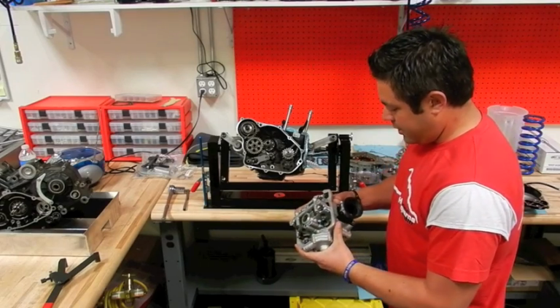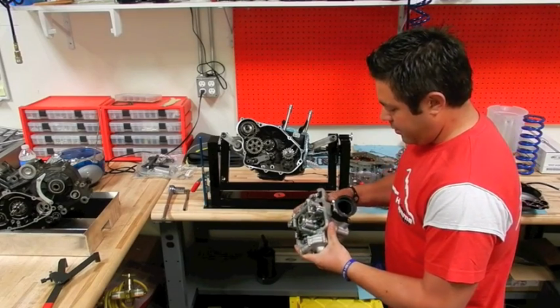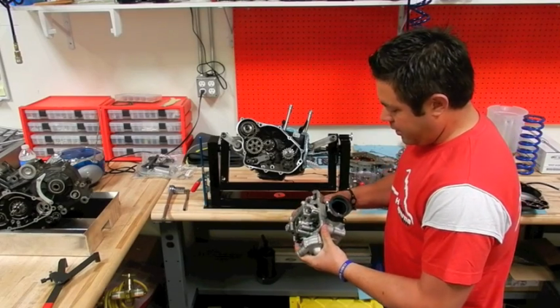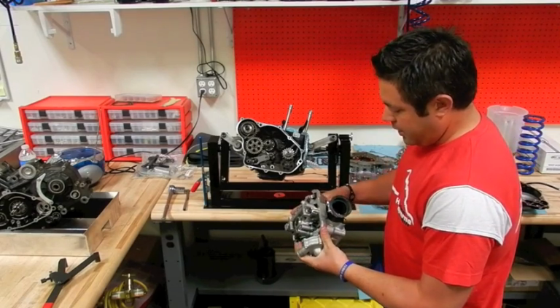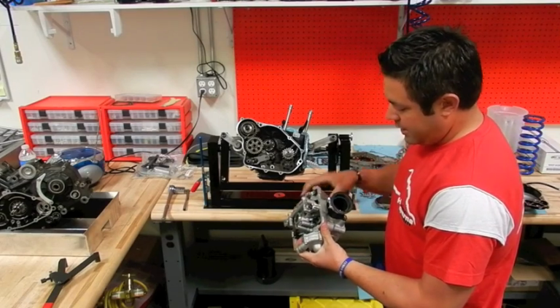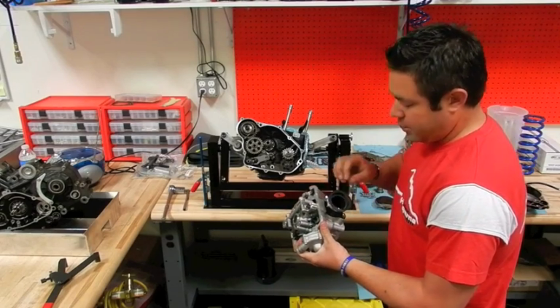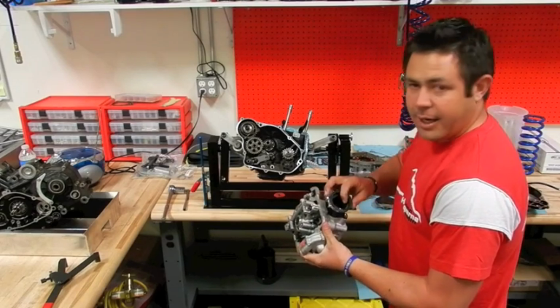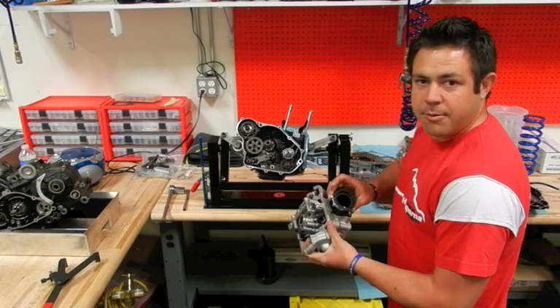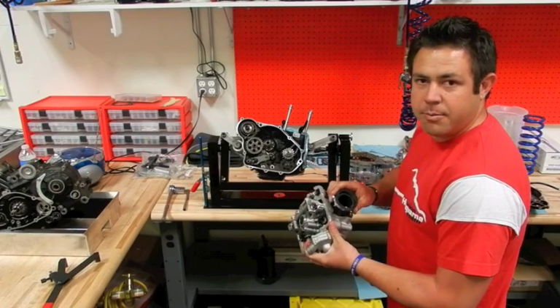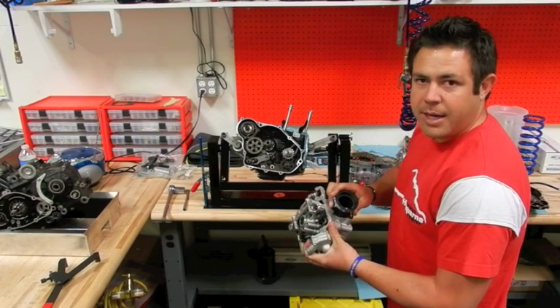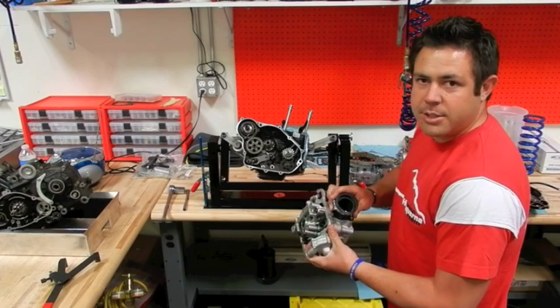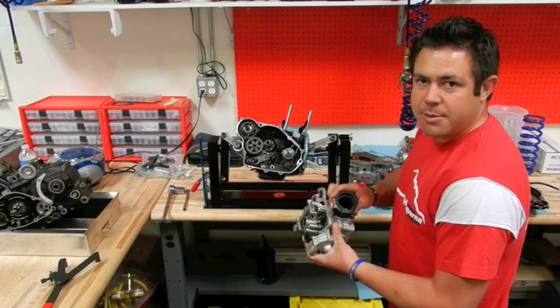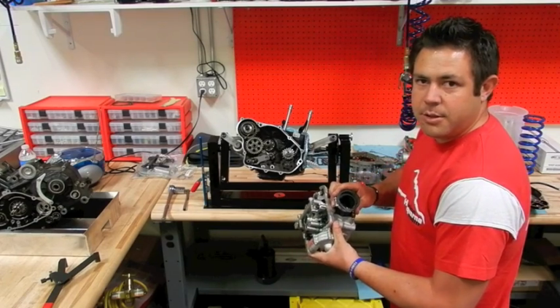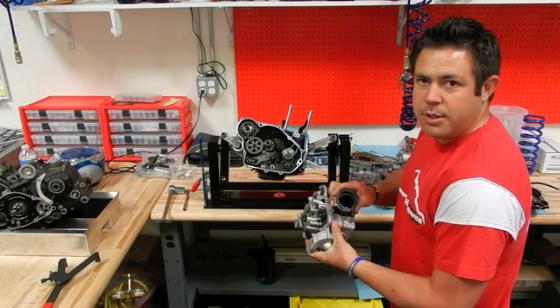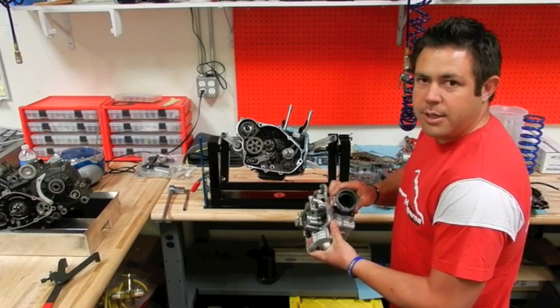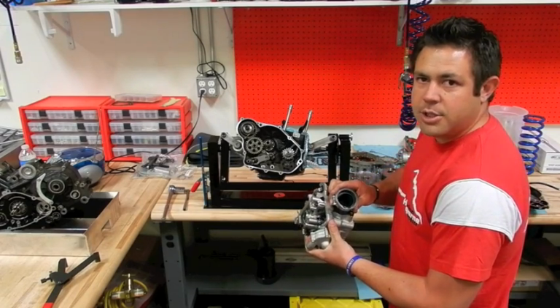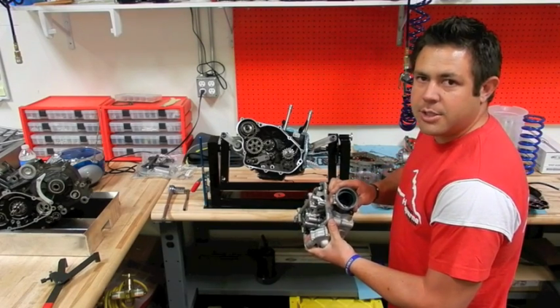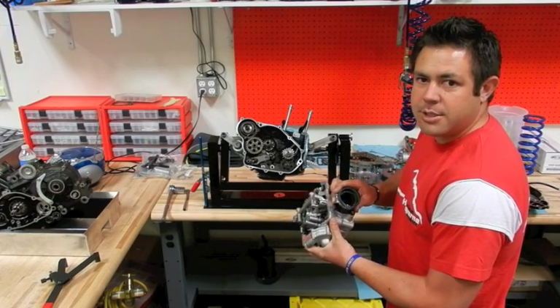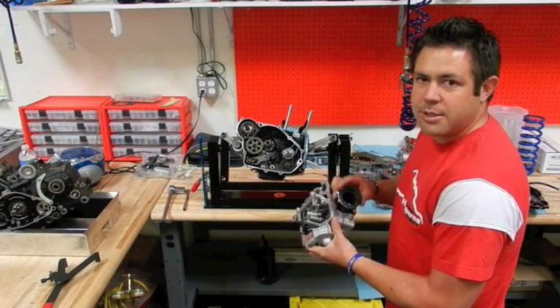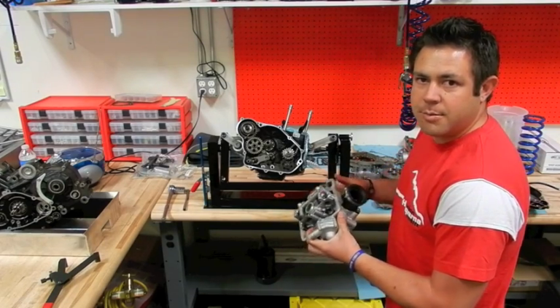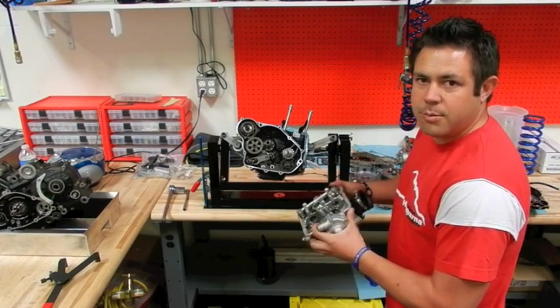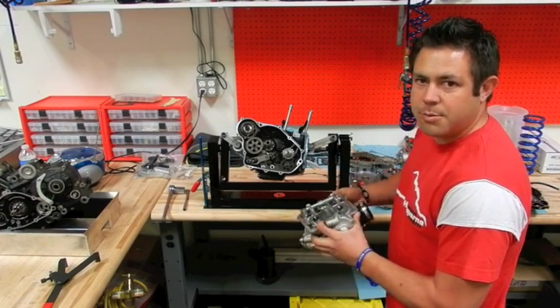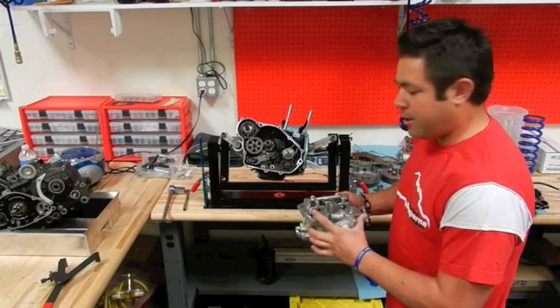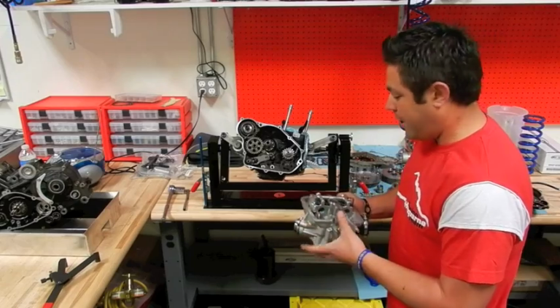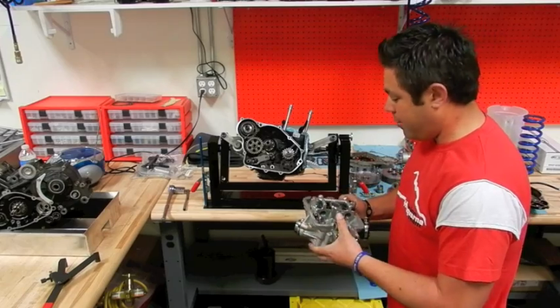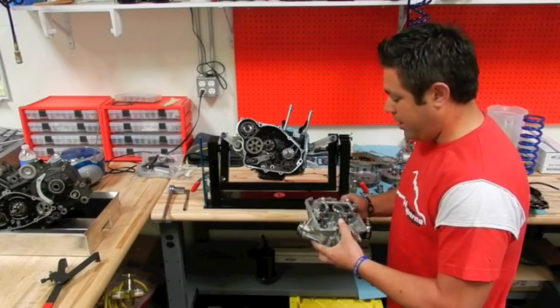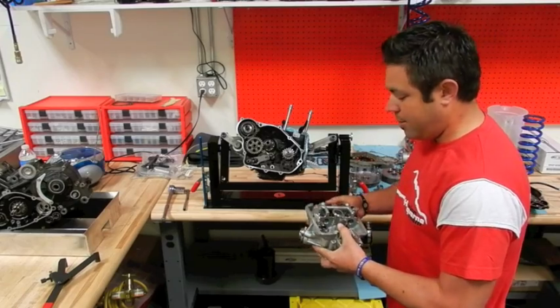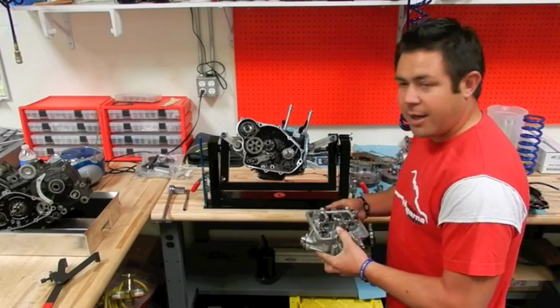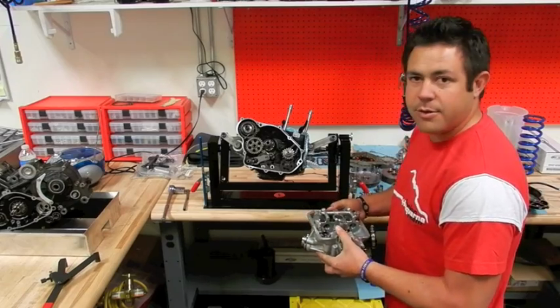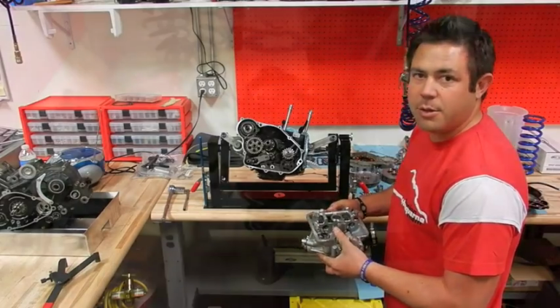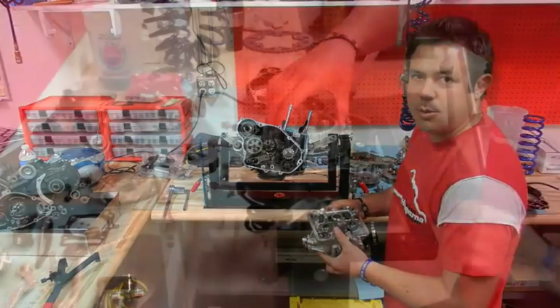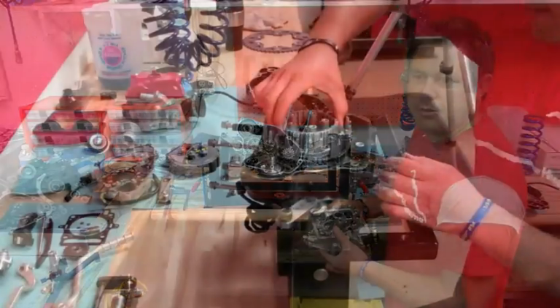Also, the new intake track matches up to the new fuel injection system, which made our bike really come alive for 2012.